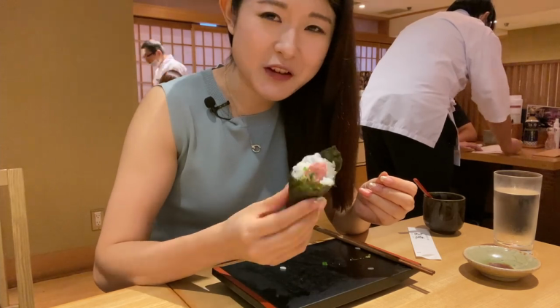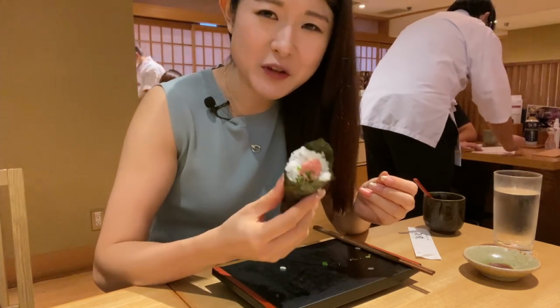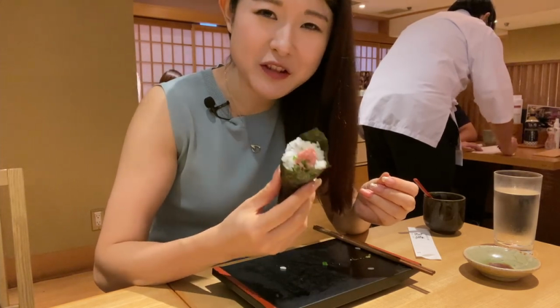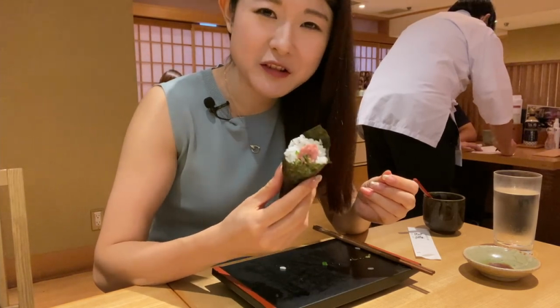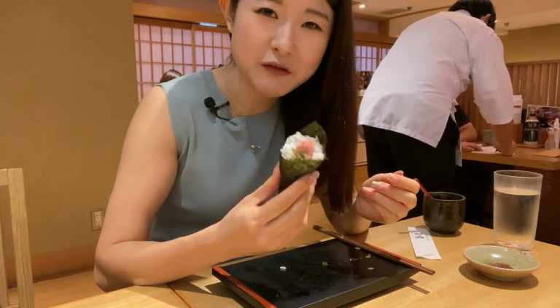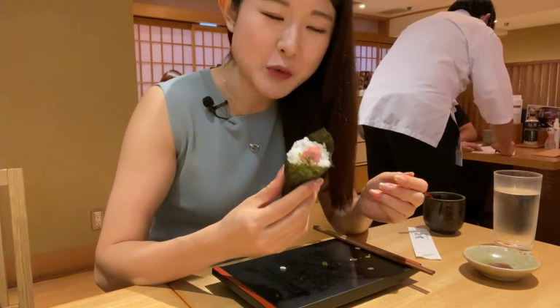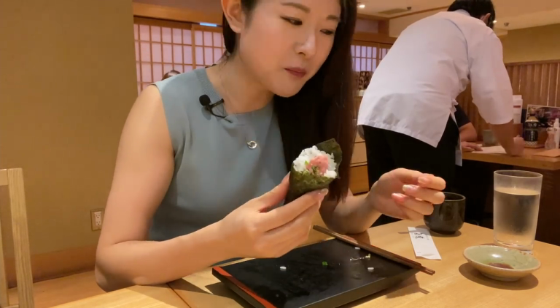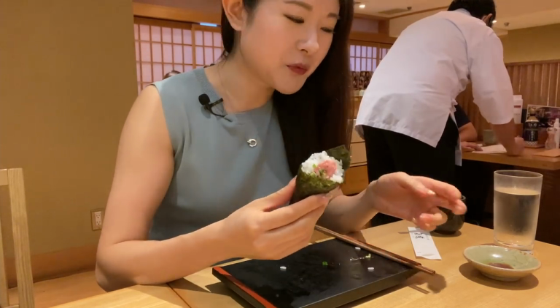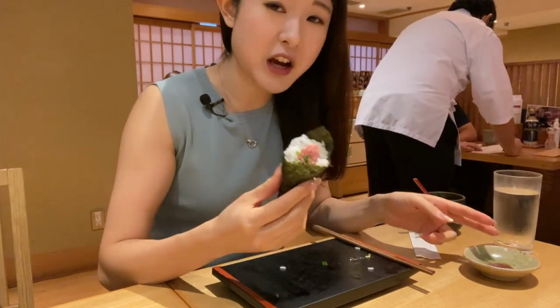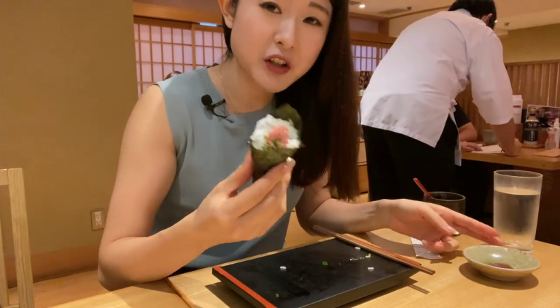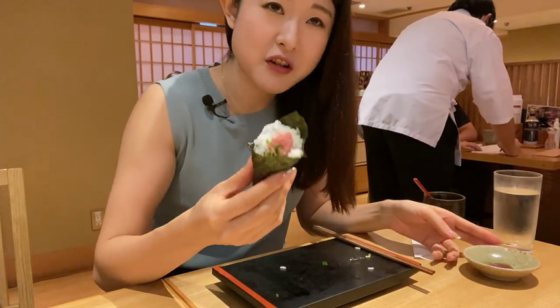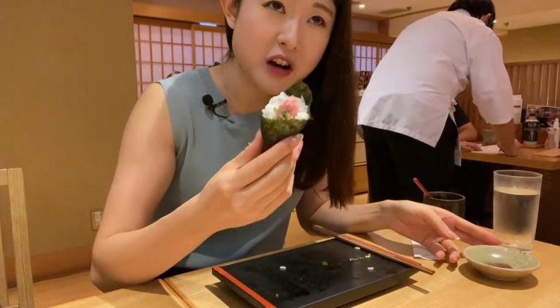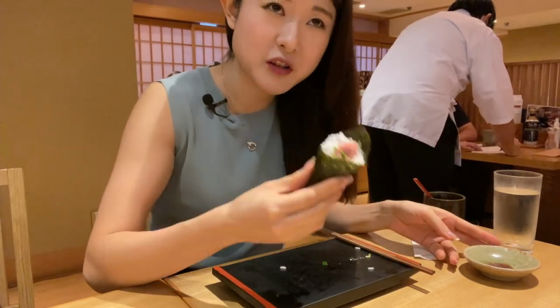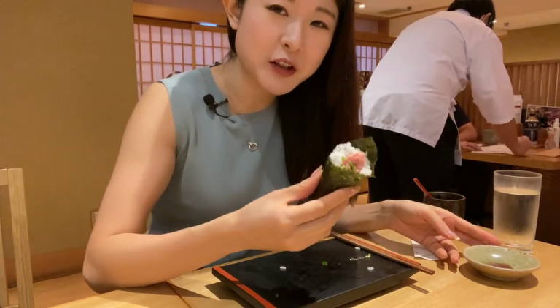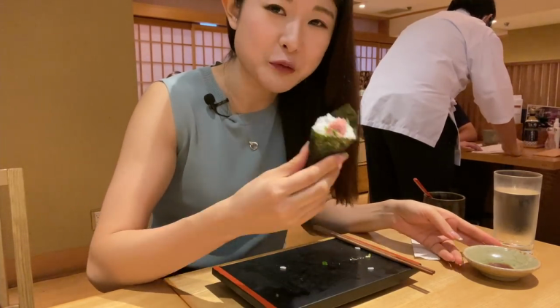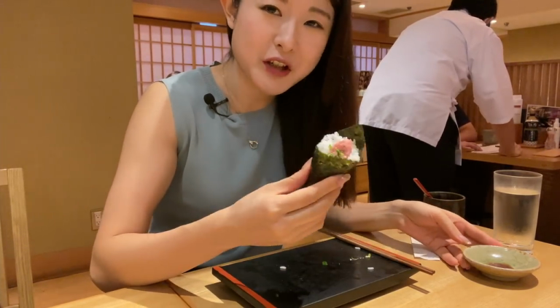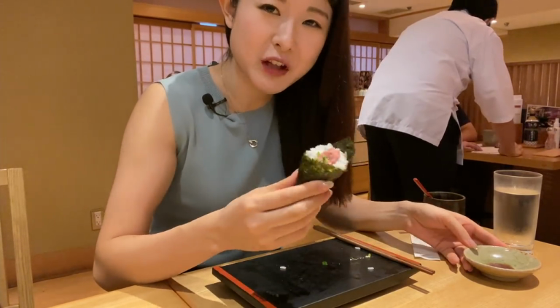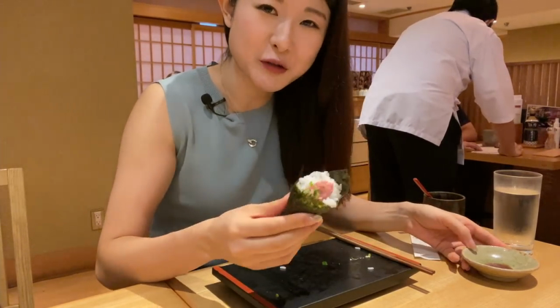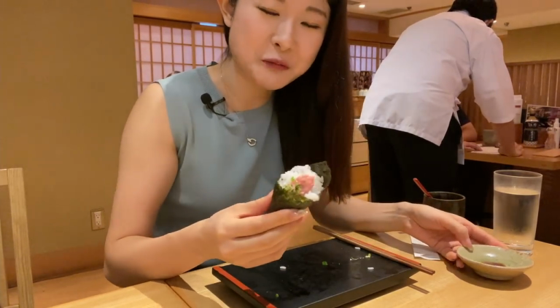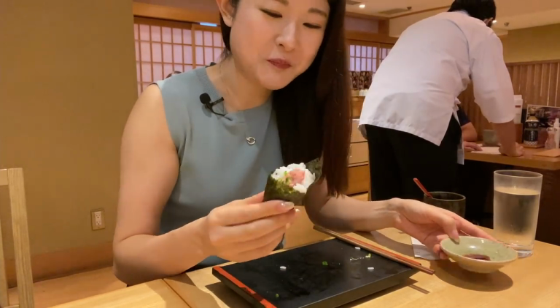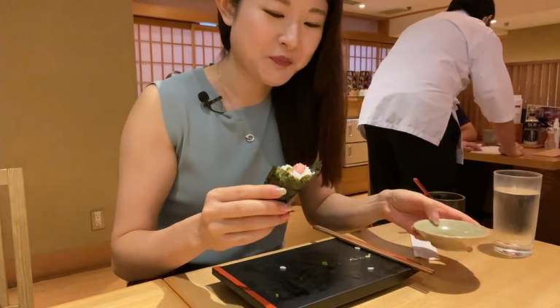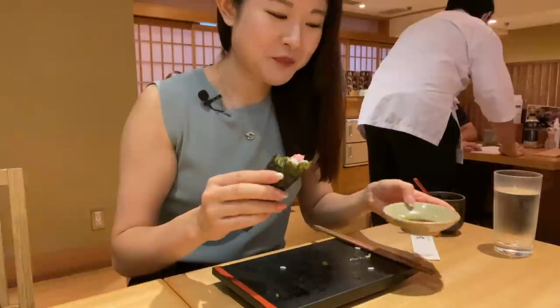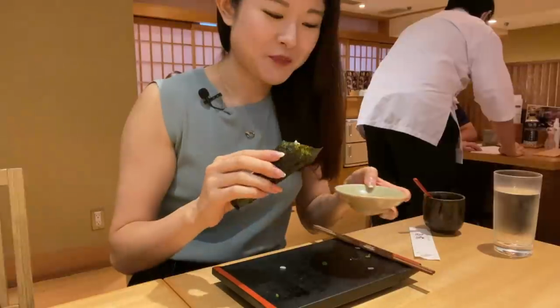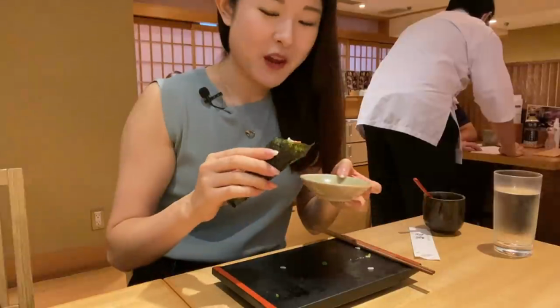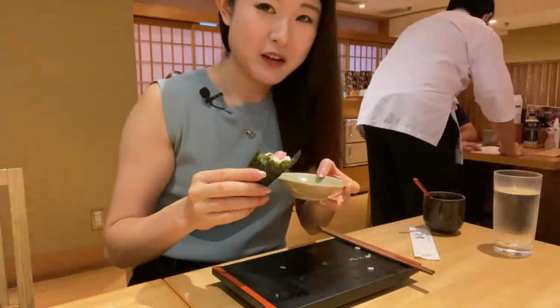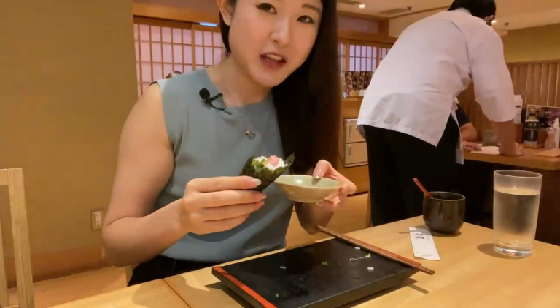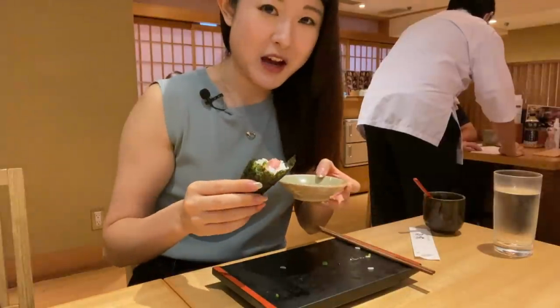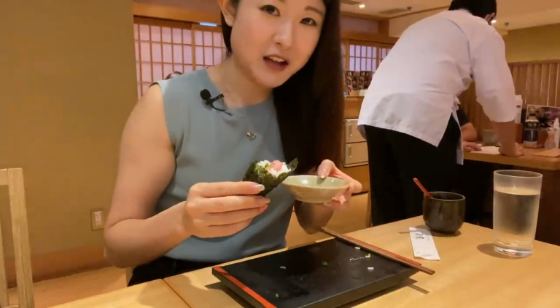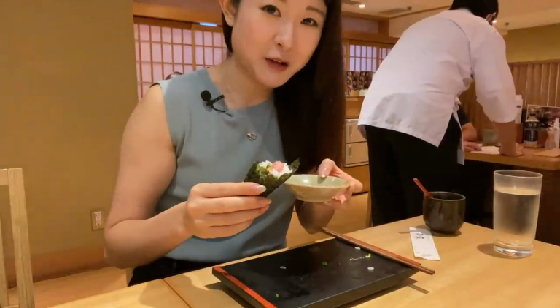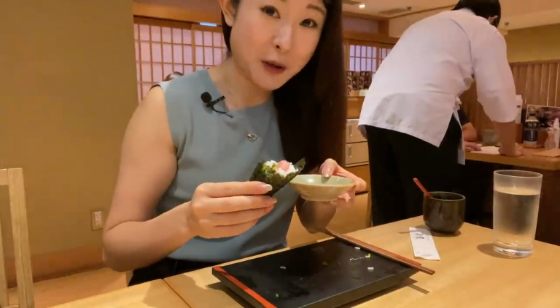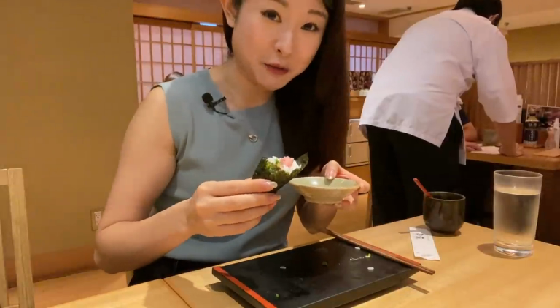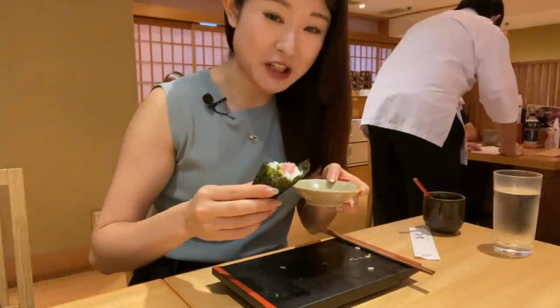I feel like this is gonna fill me up and I have another avocado one coming soon. Let's hope I don't die.